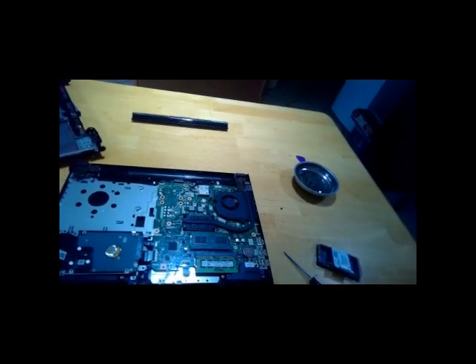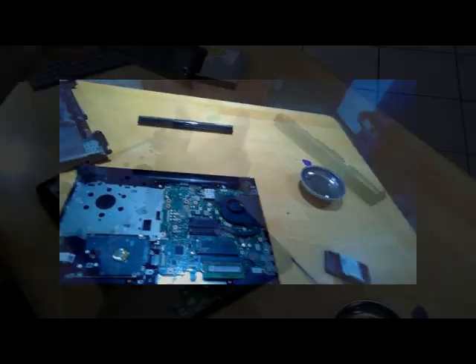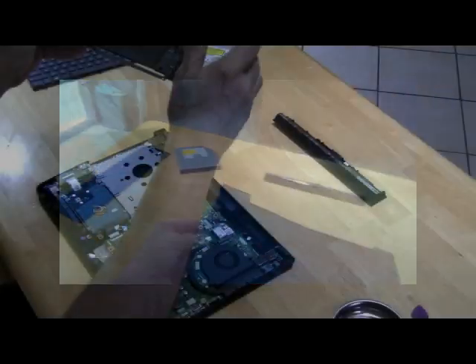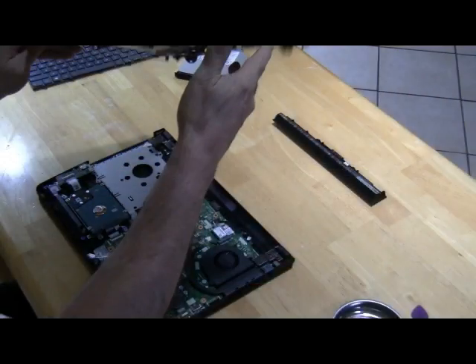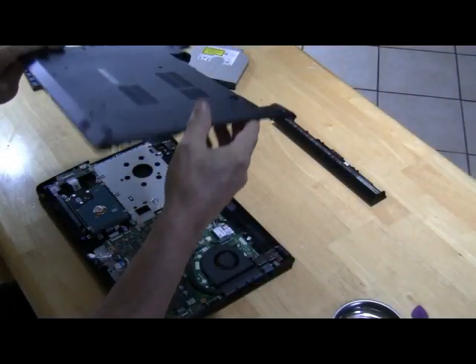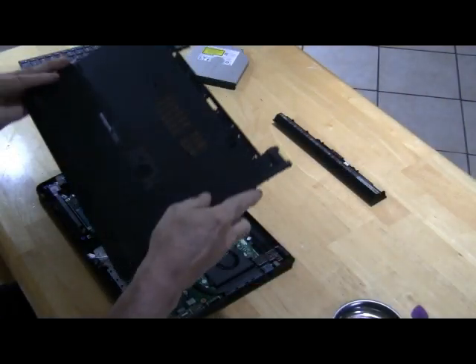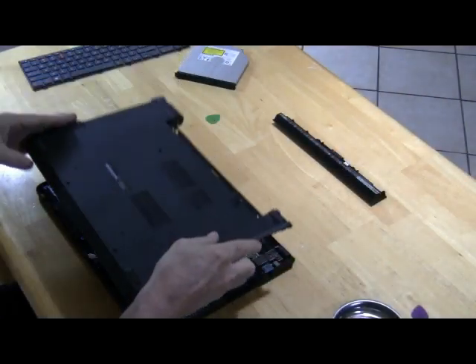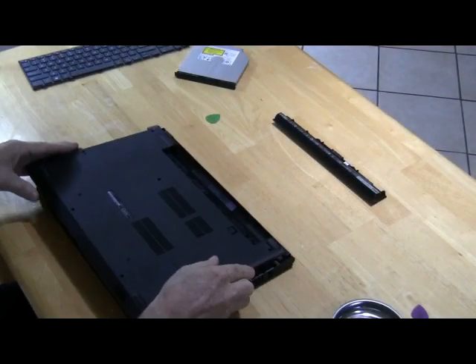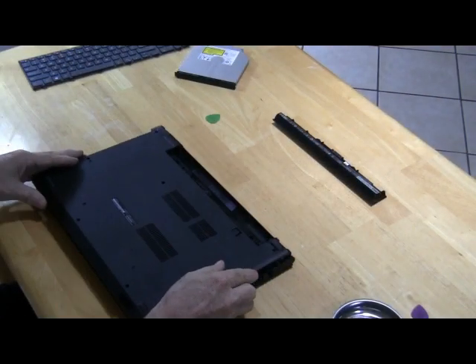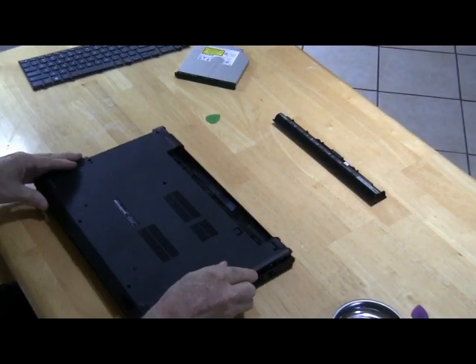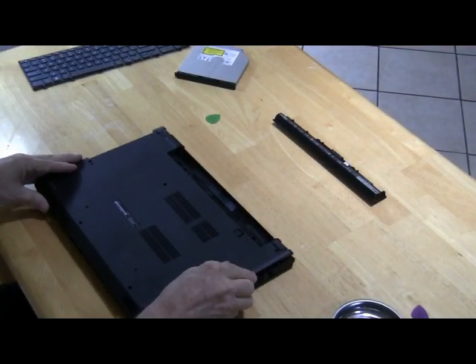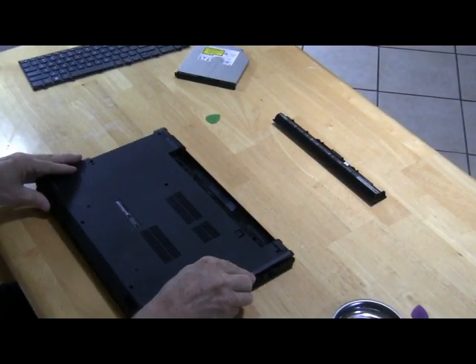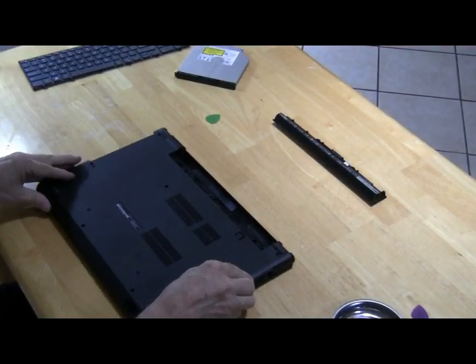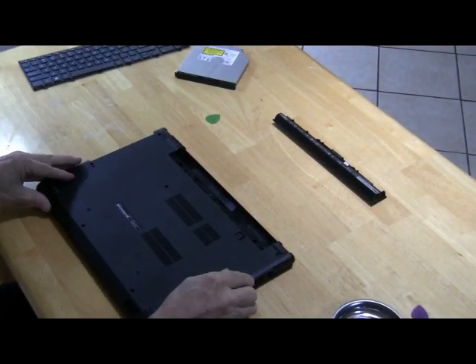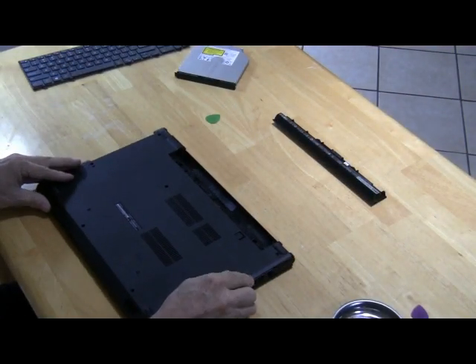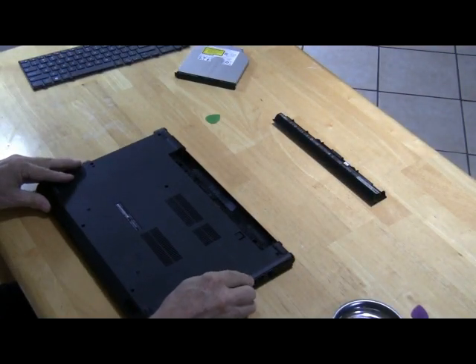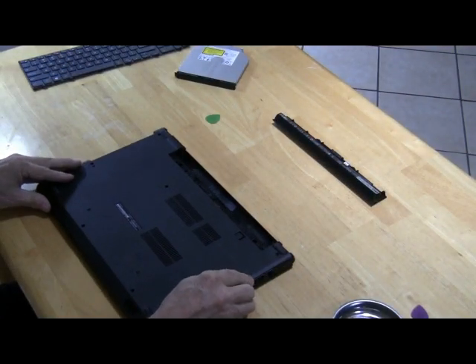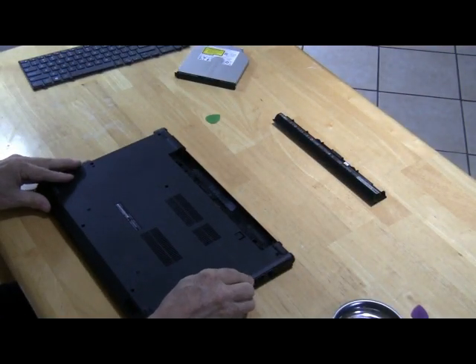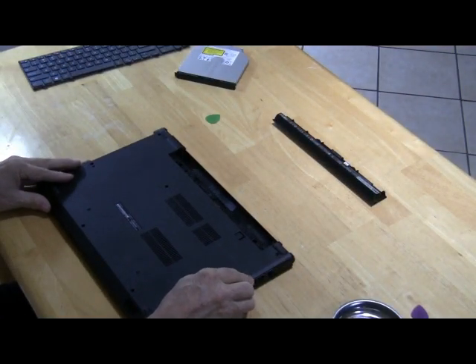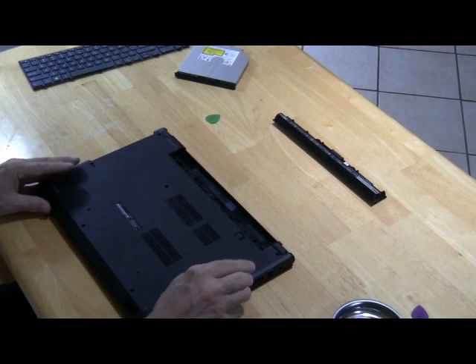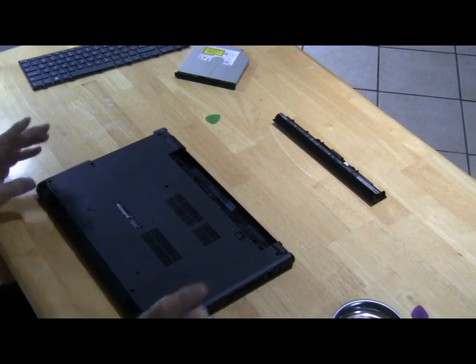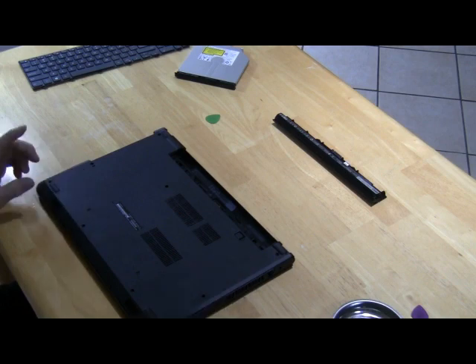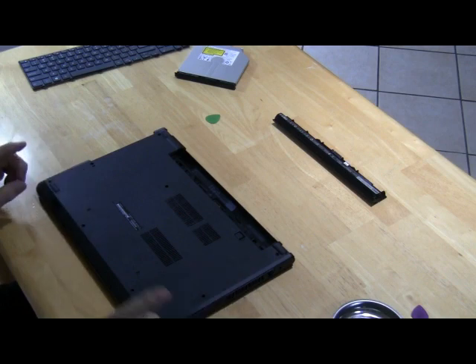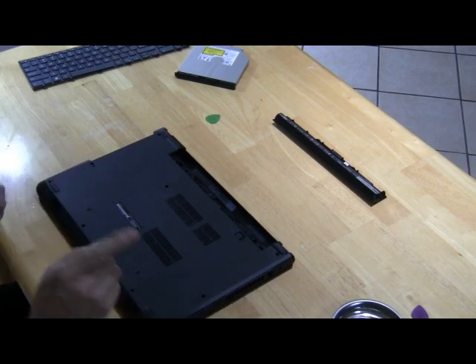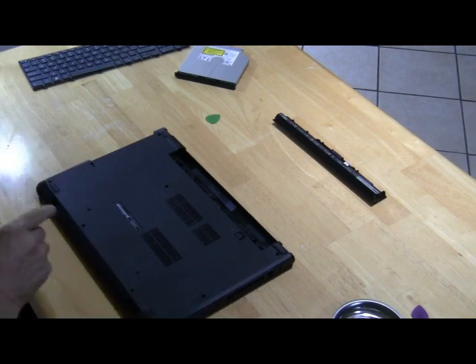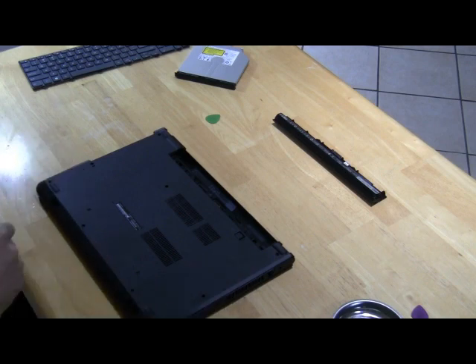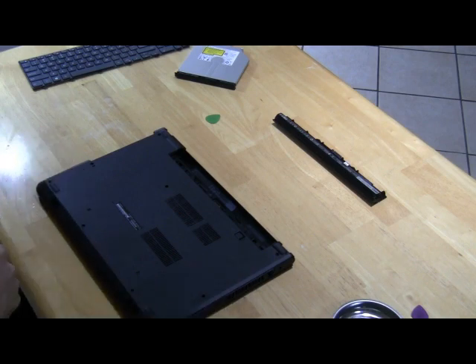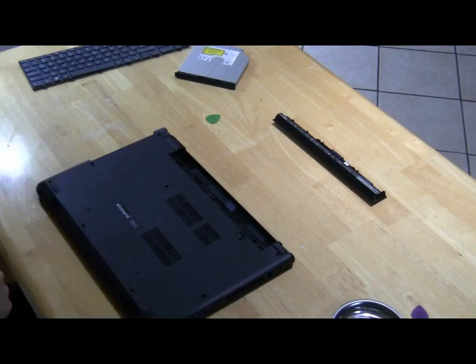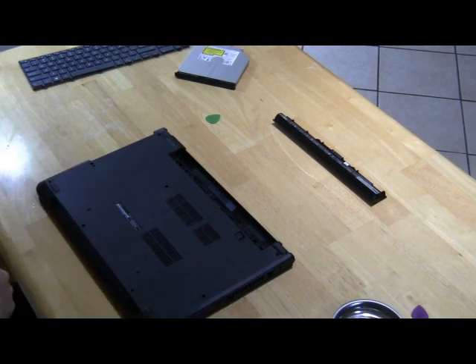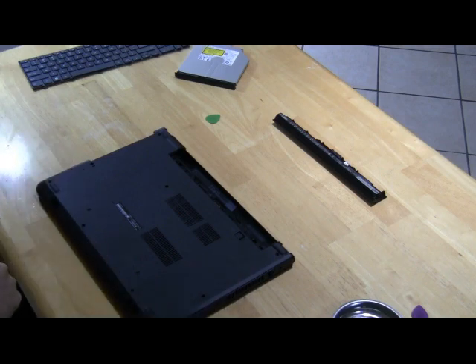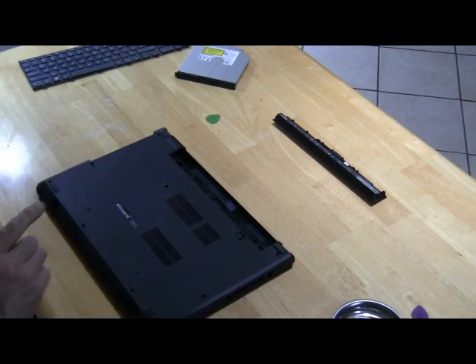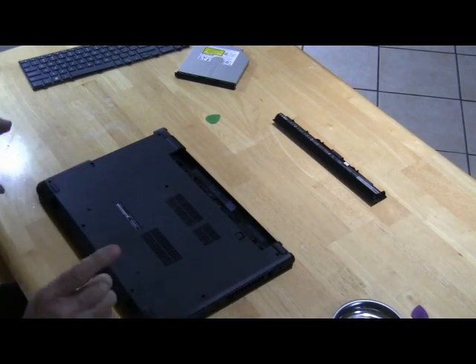And that's it — the laptop is upgraded. Now we reassemble it in reverse order.